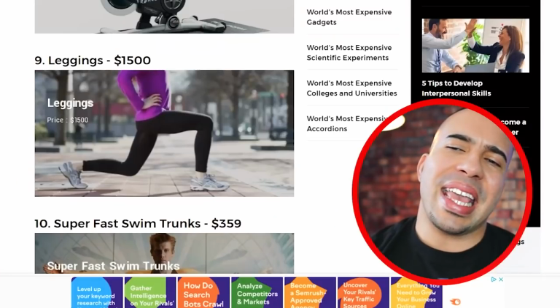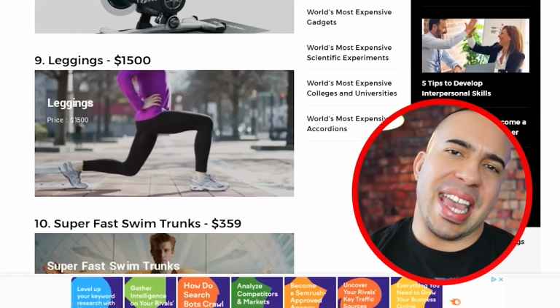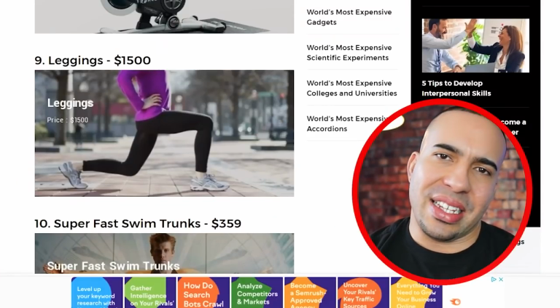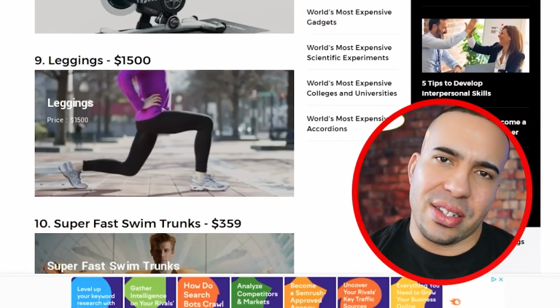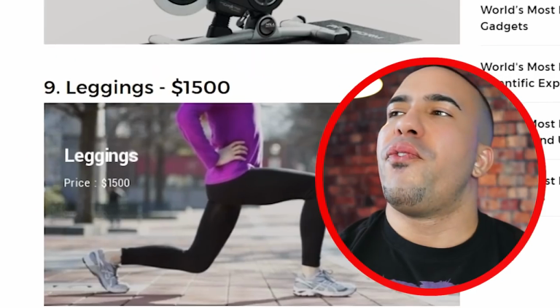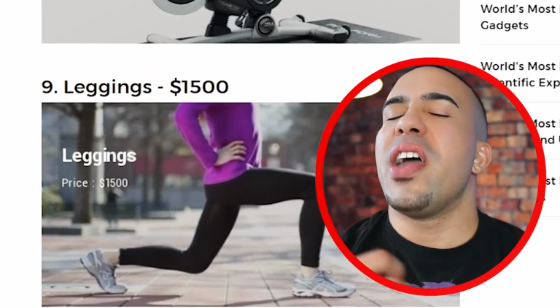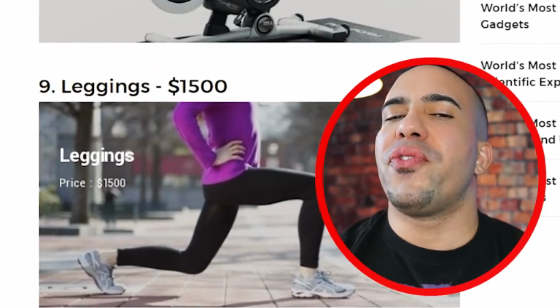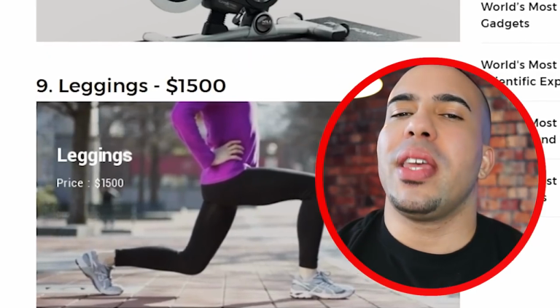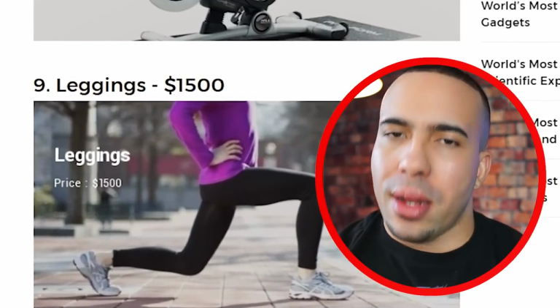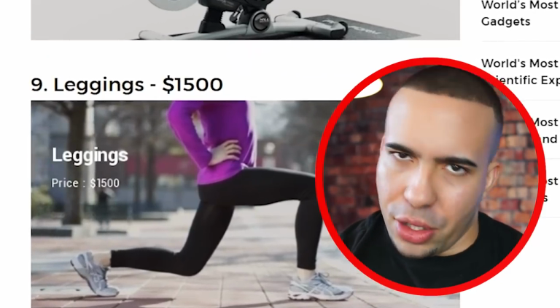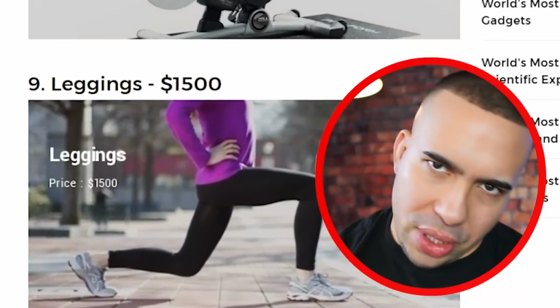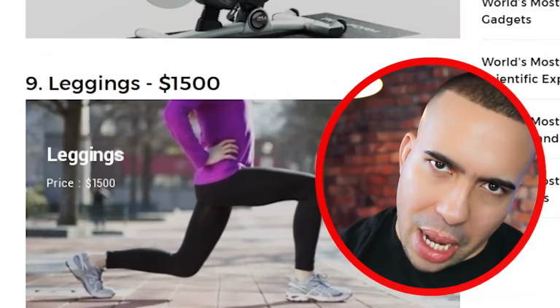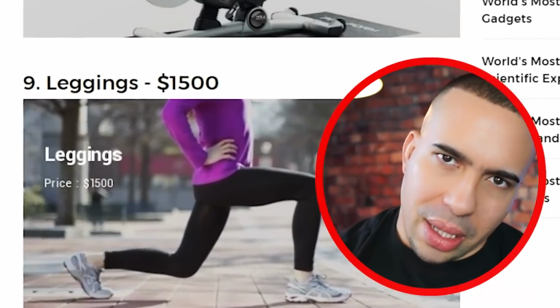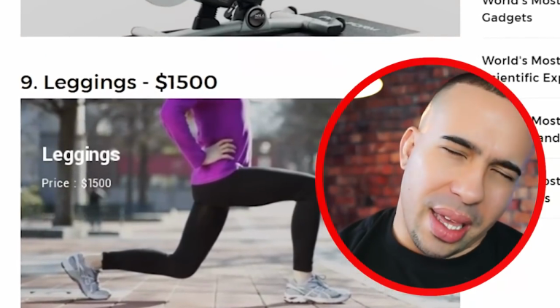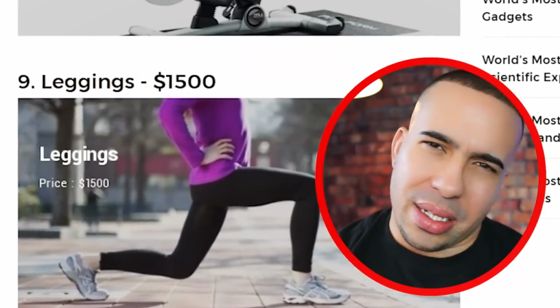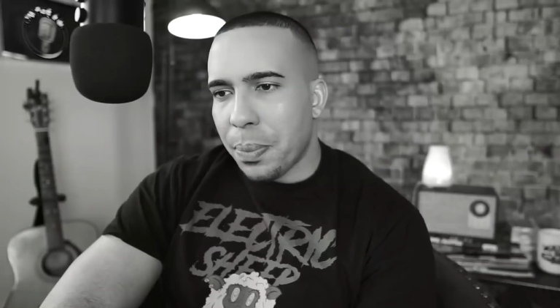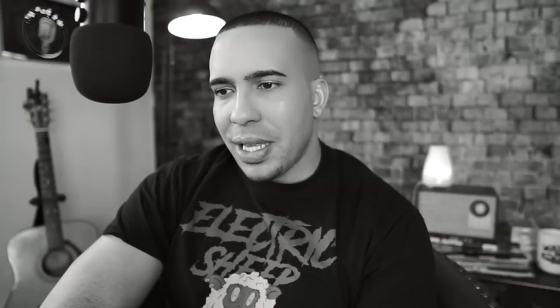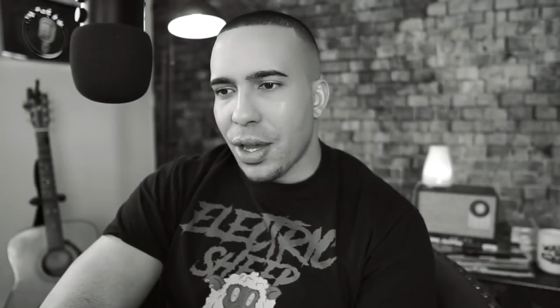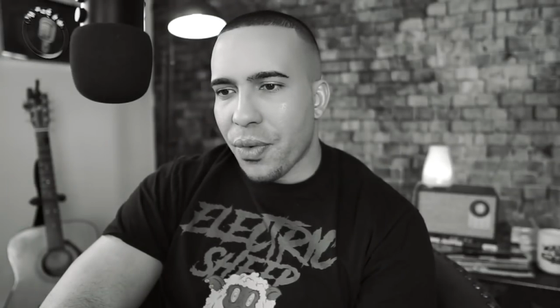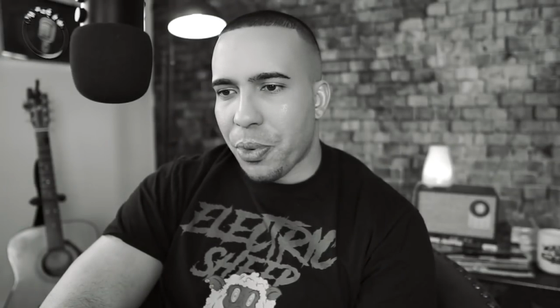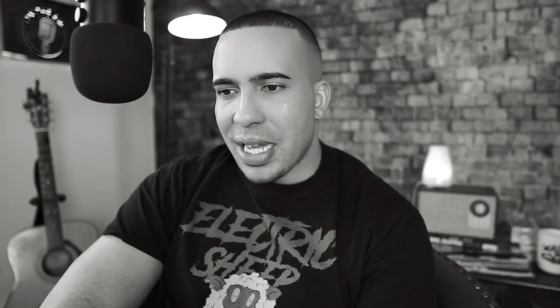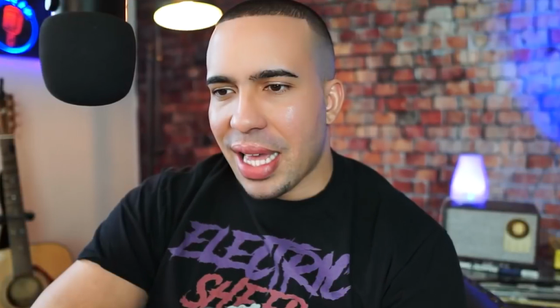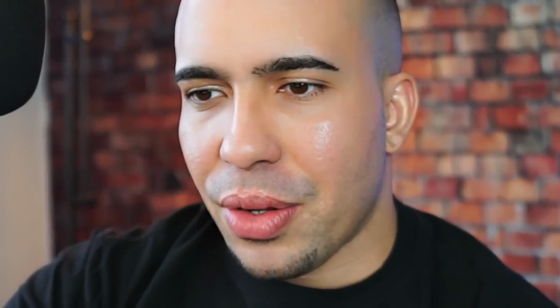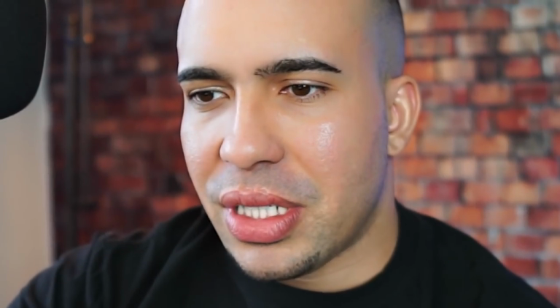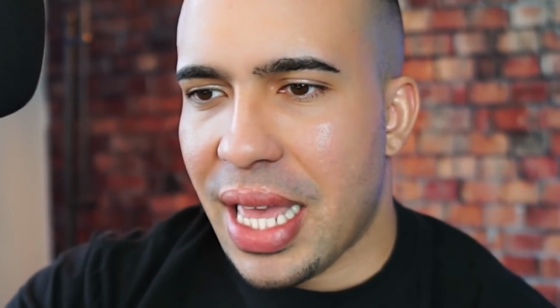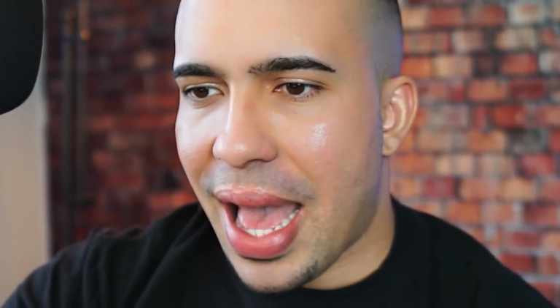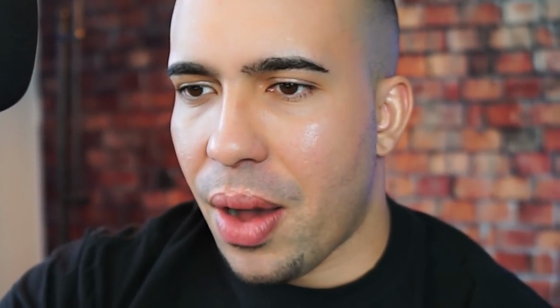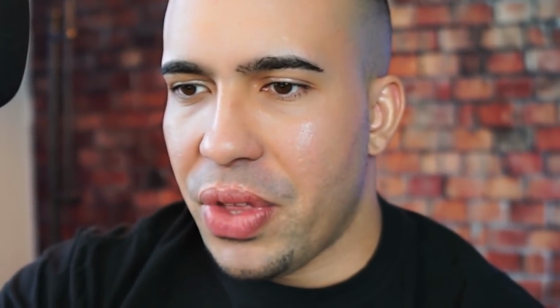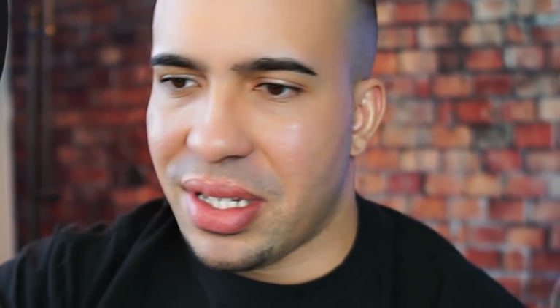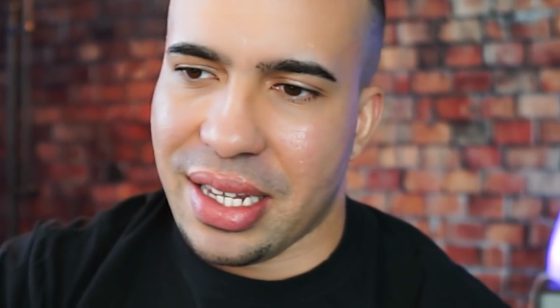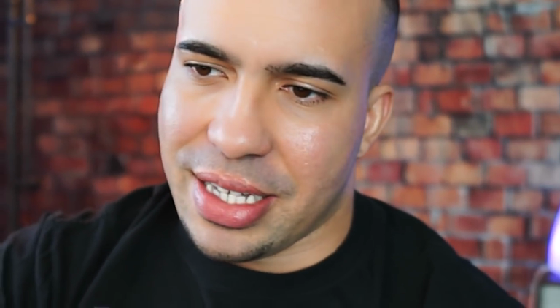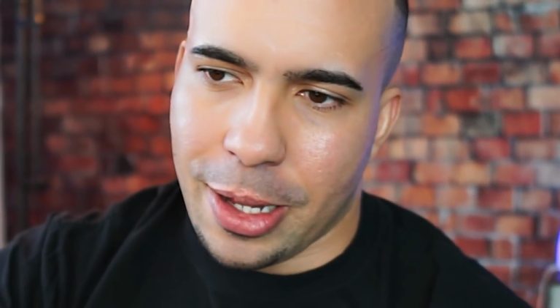Leggings — $1,500 leggings — completely overpriced. I don't see how these things sell.